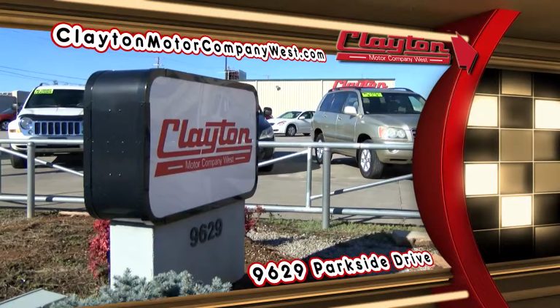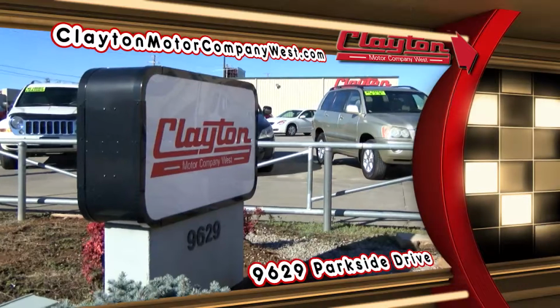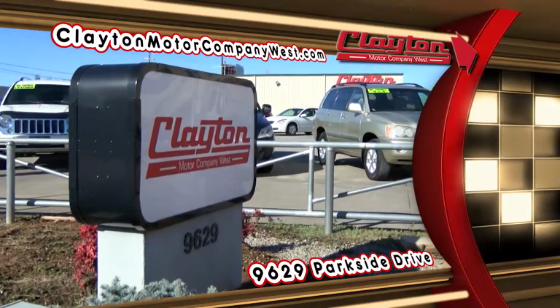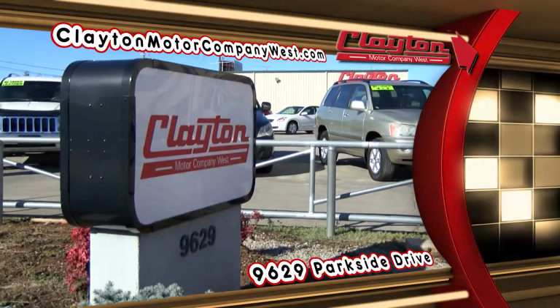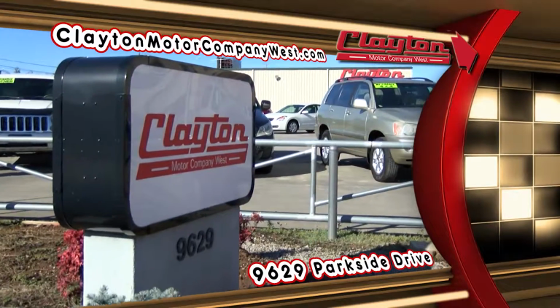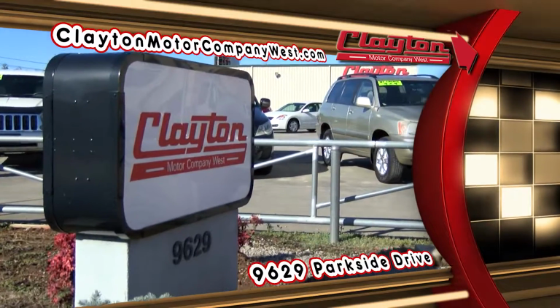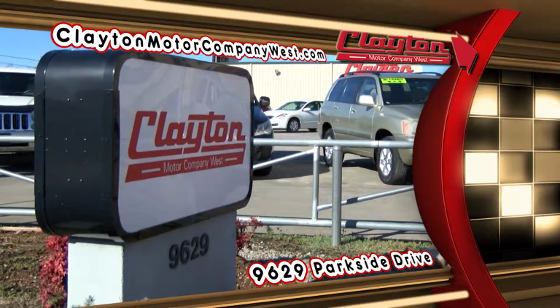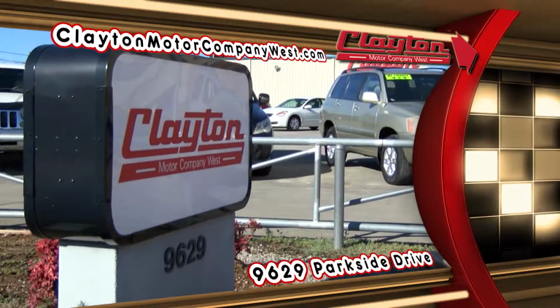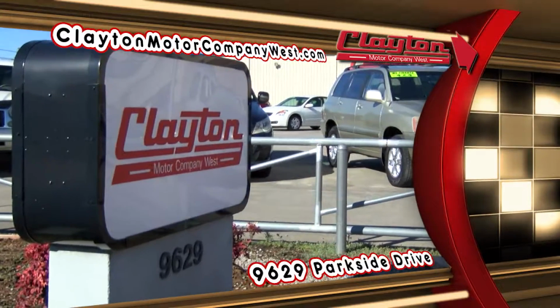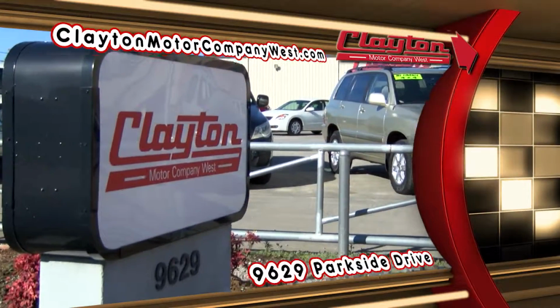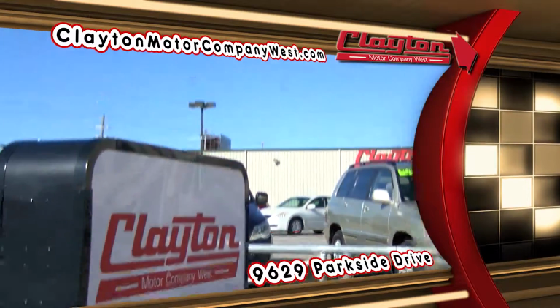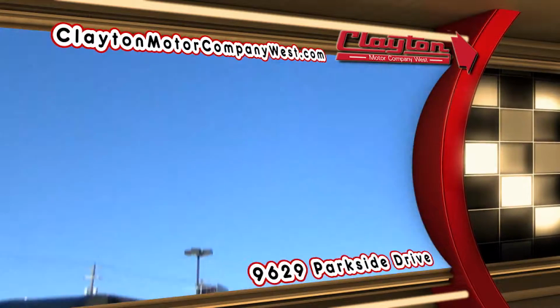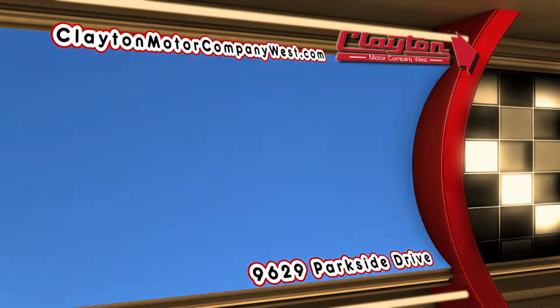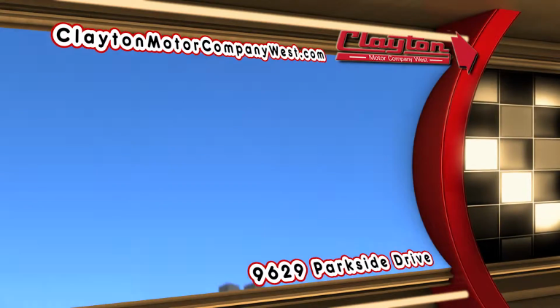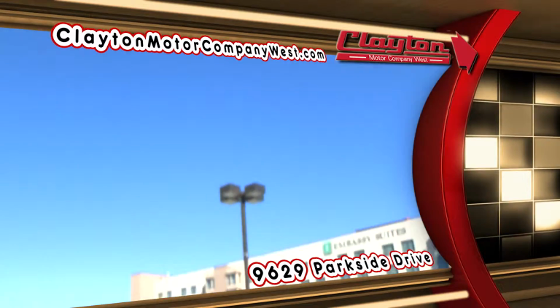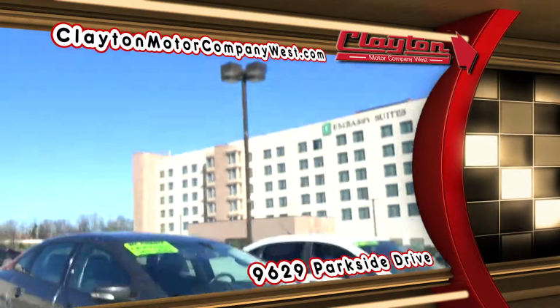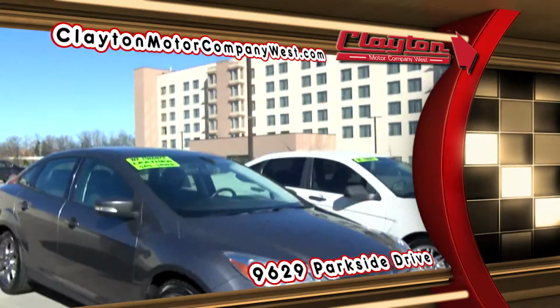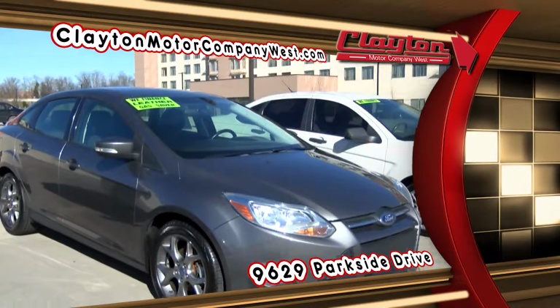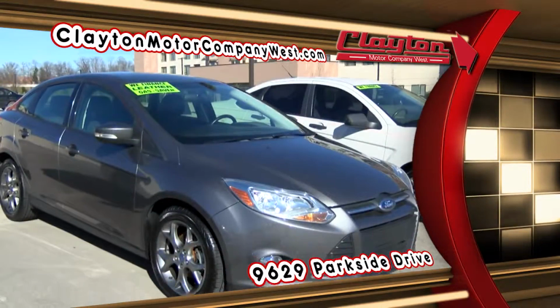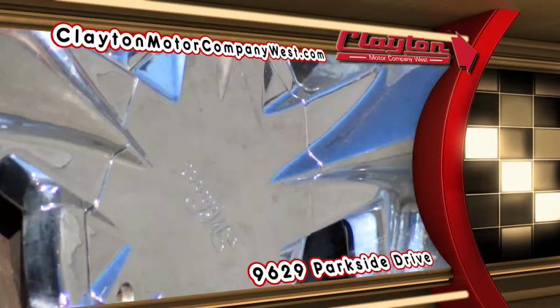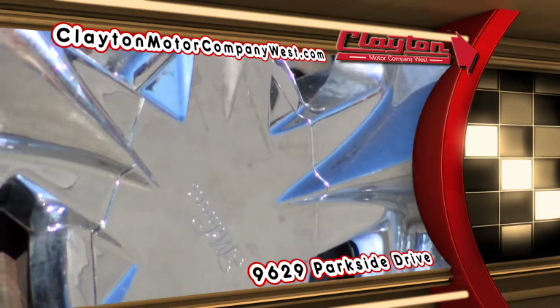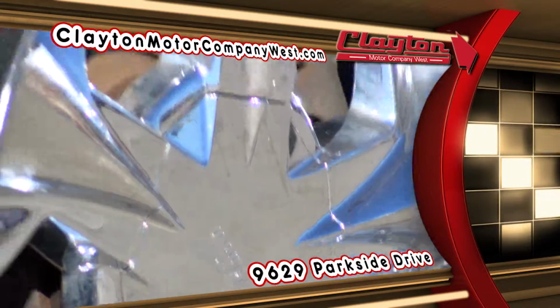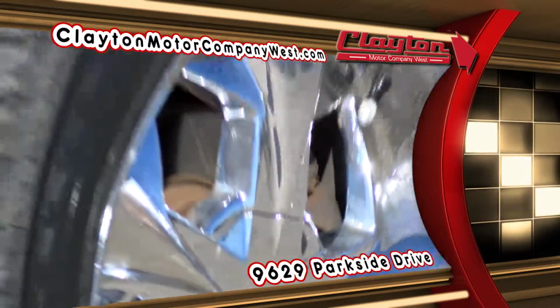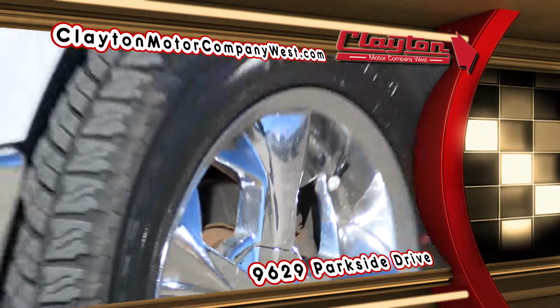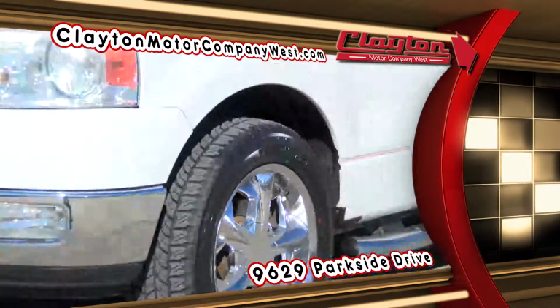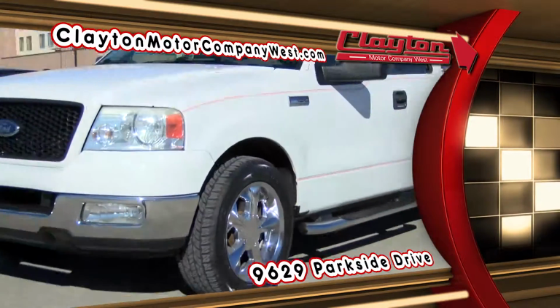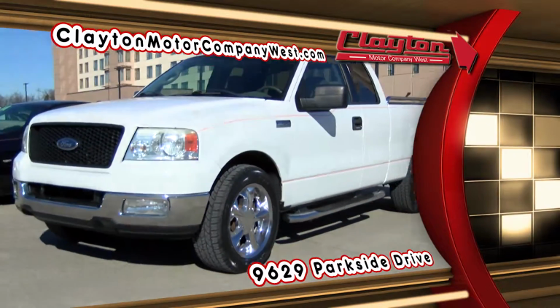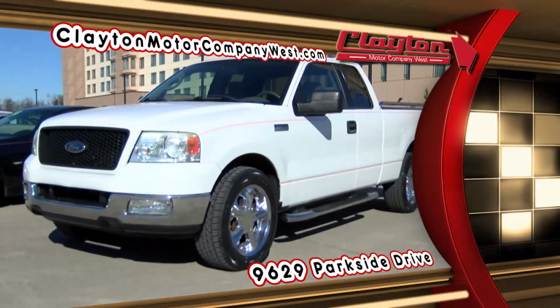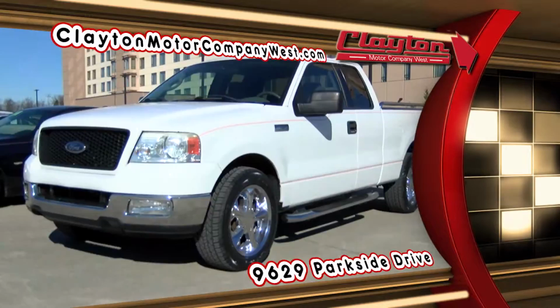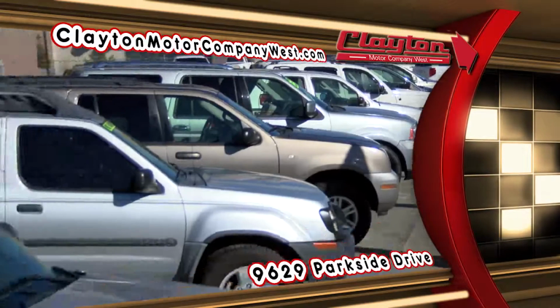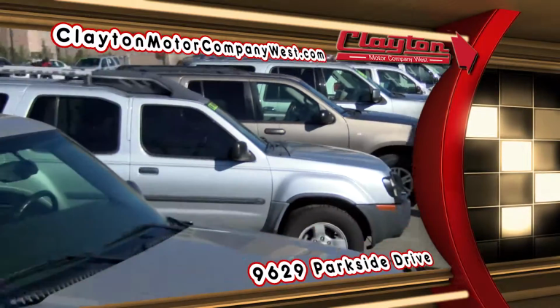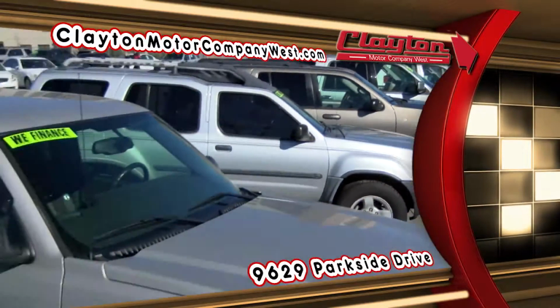It's tax time, and that means big savings on your next car, truck, or SUV from Clayton Motor Company West.